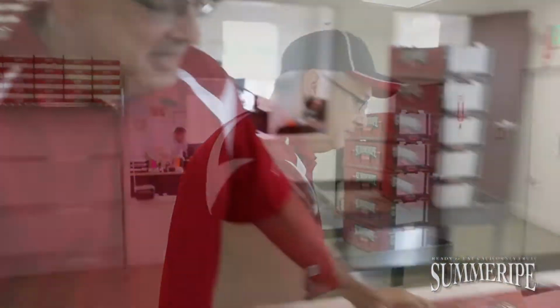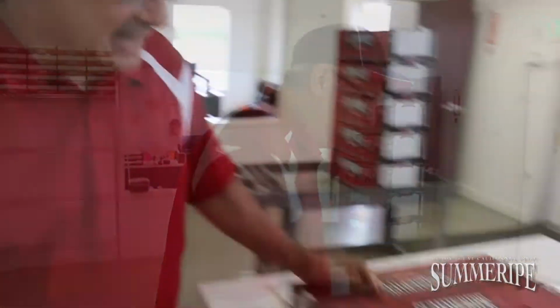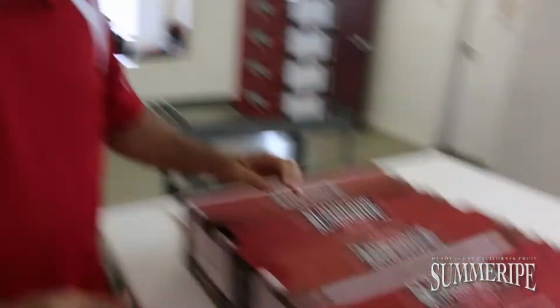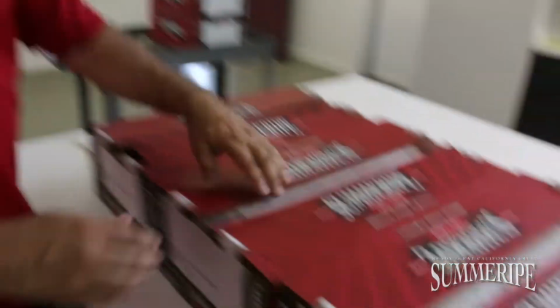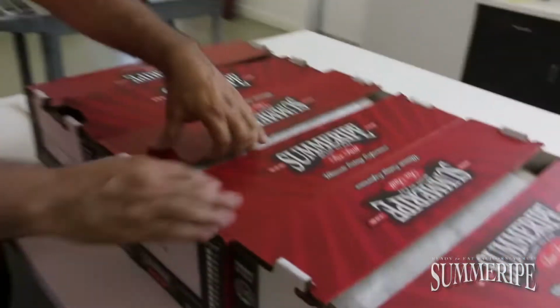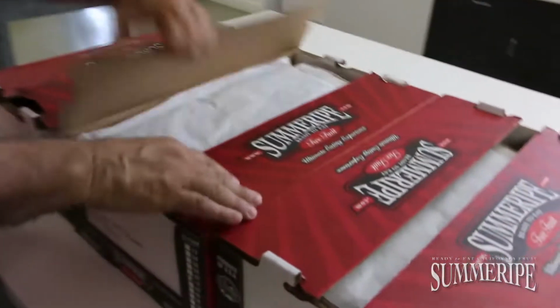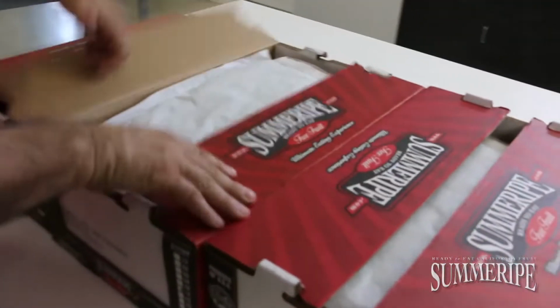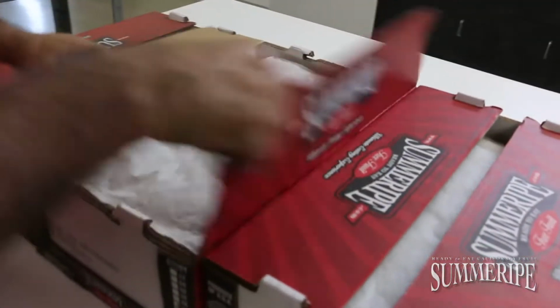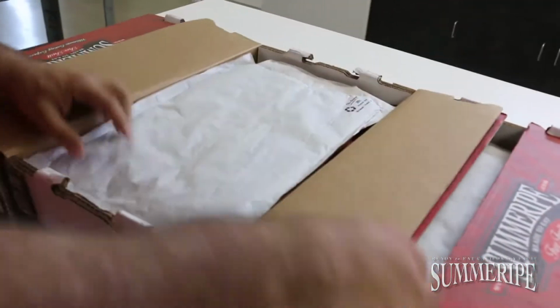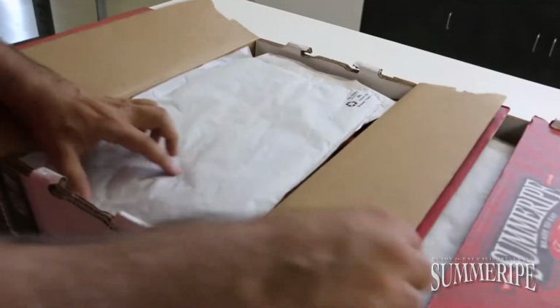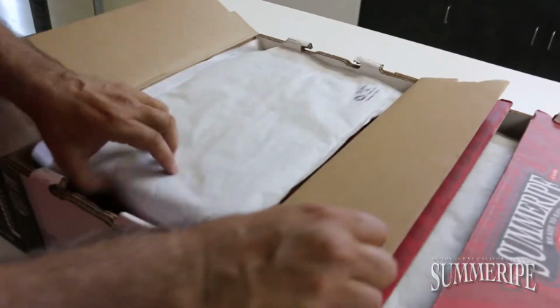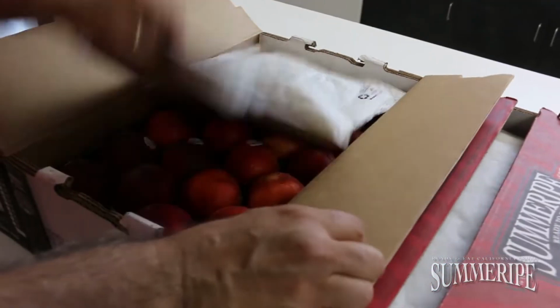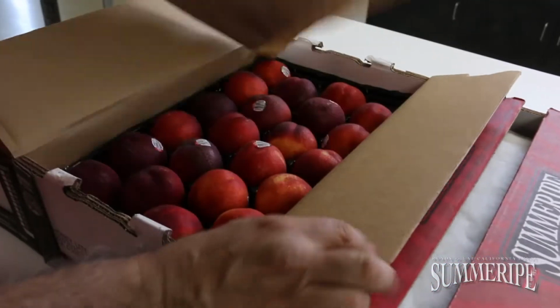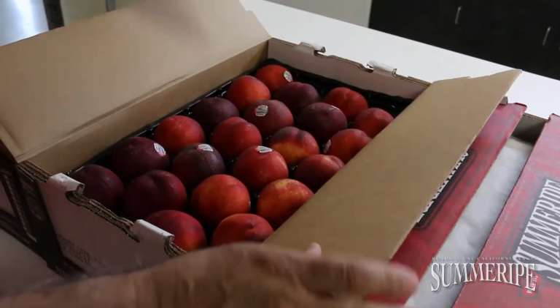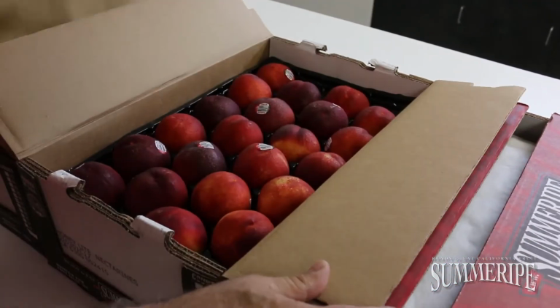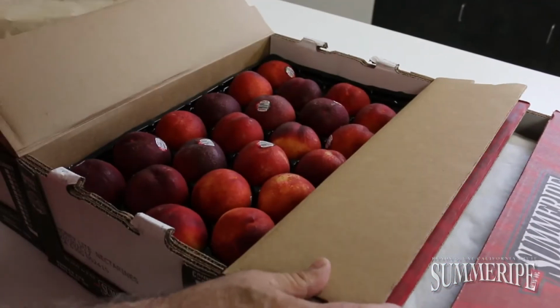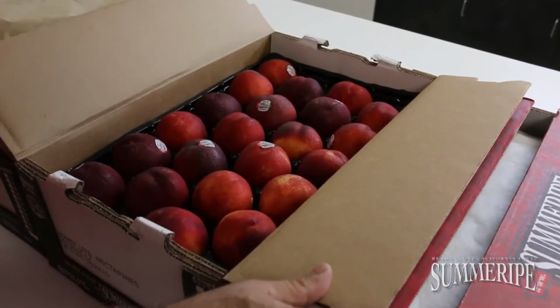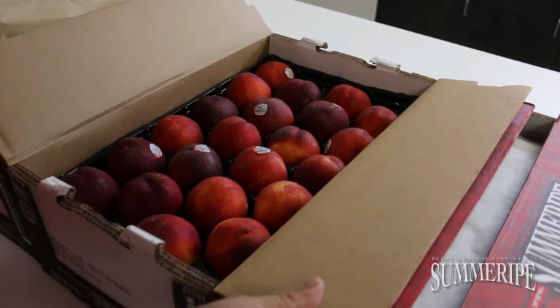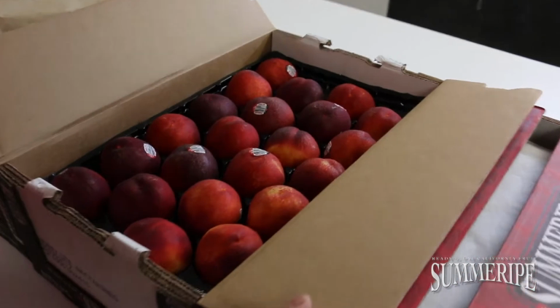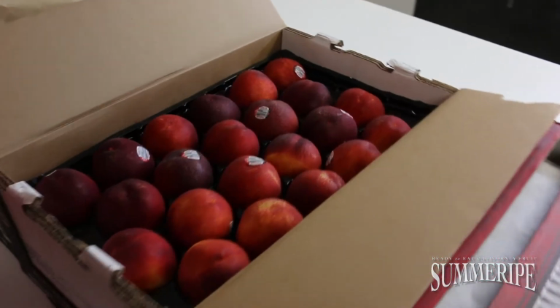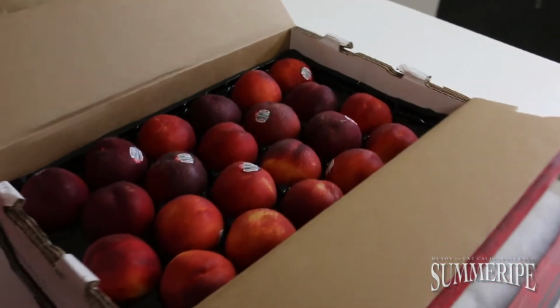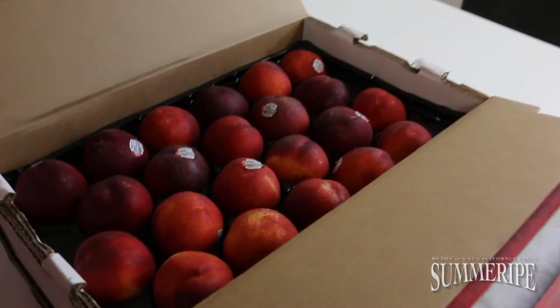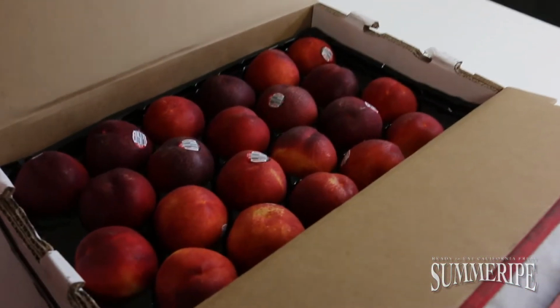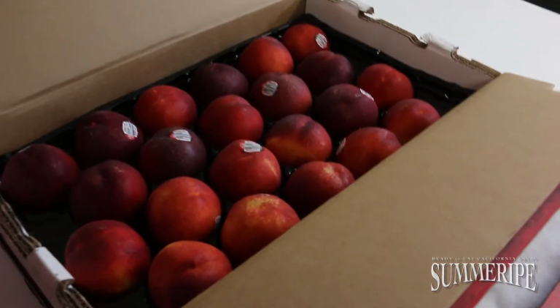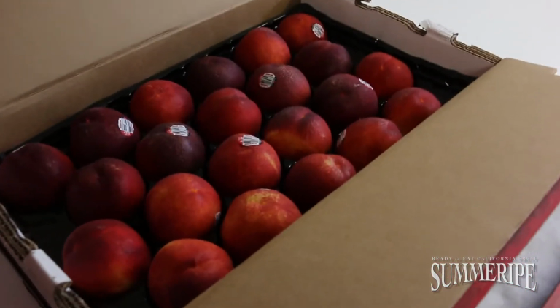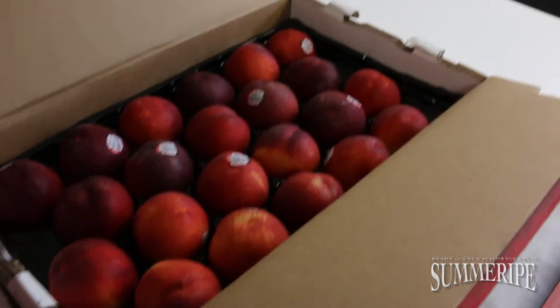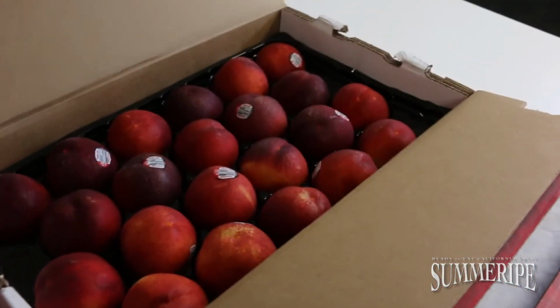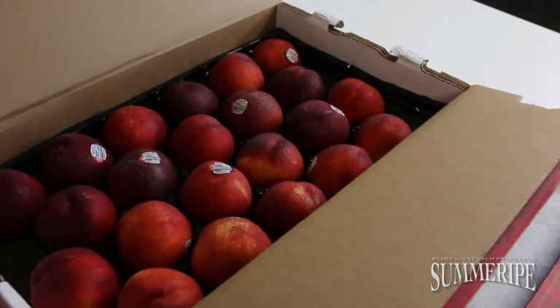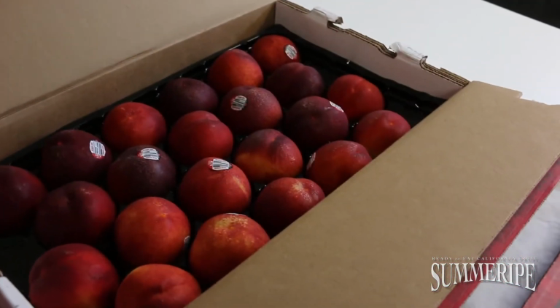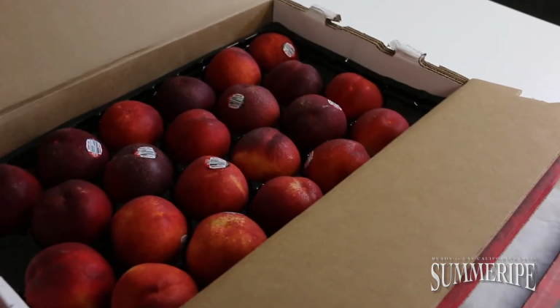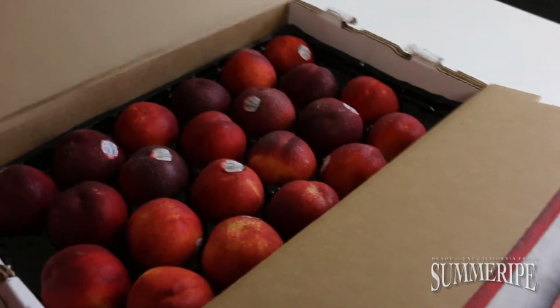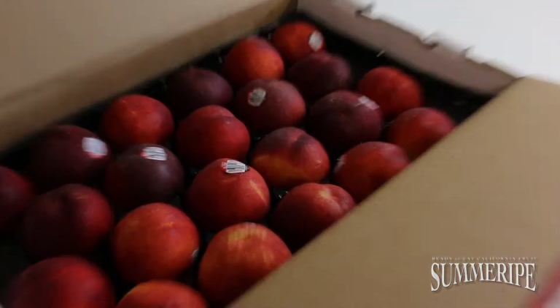Next we have the honey-like nectarines. Just beautiful color — a great piece of fruit.